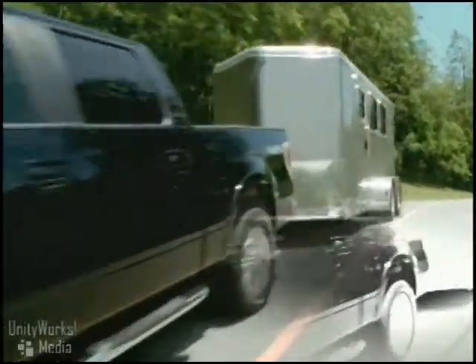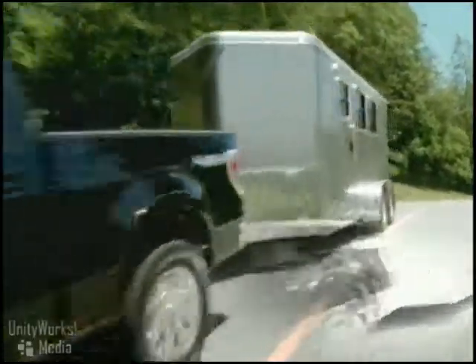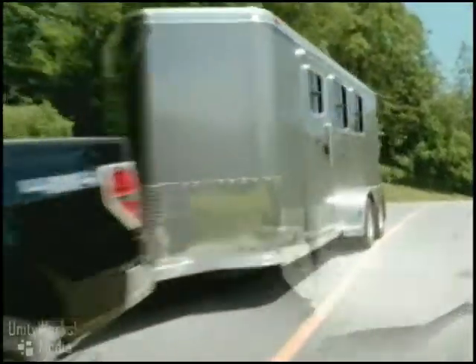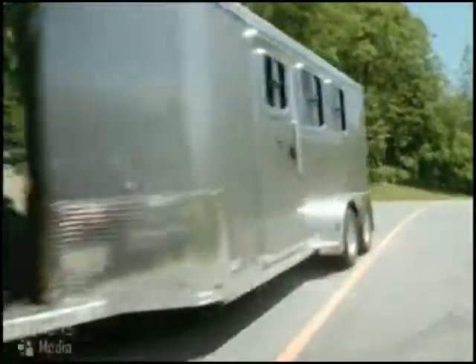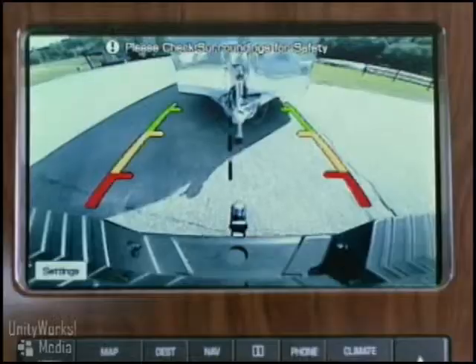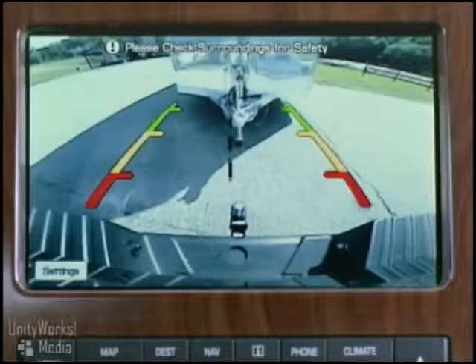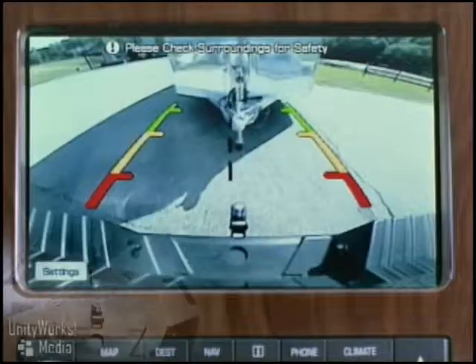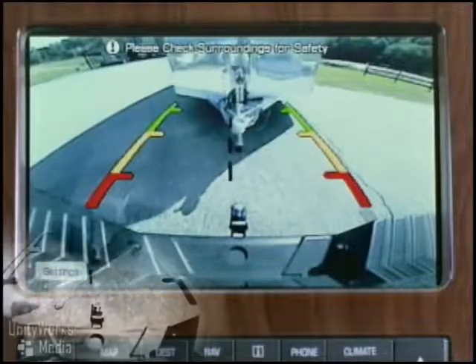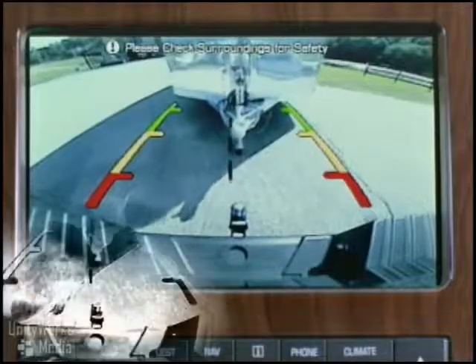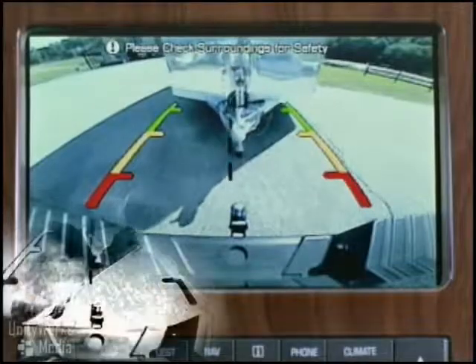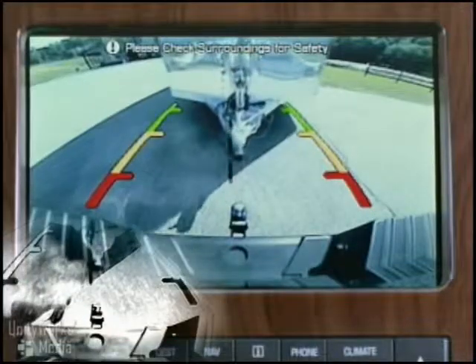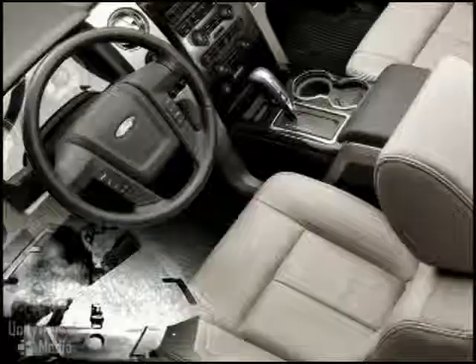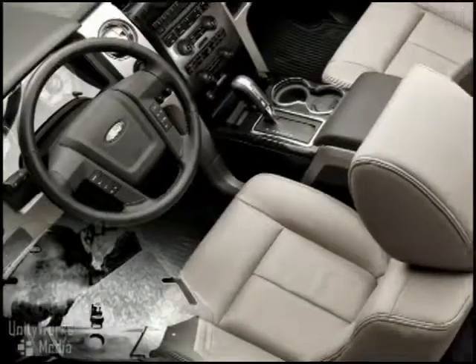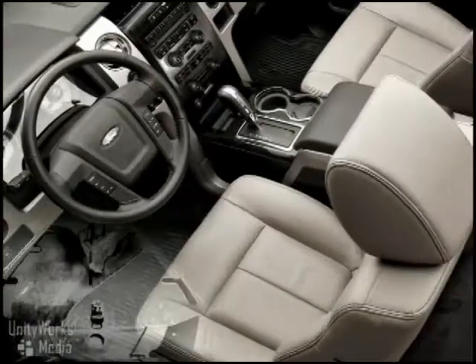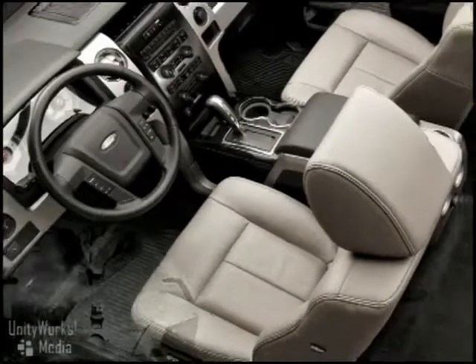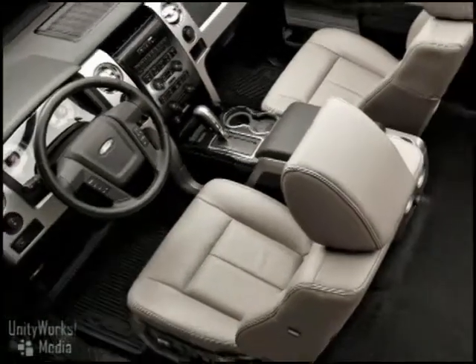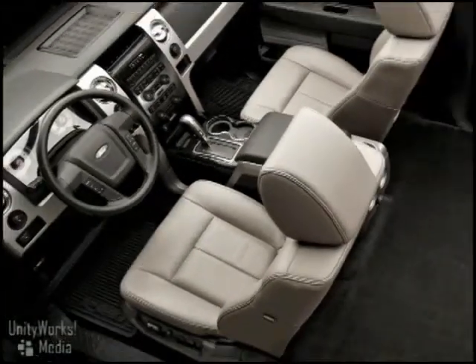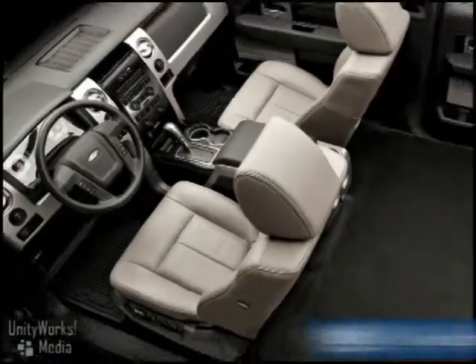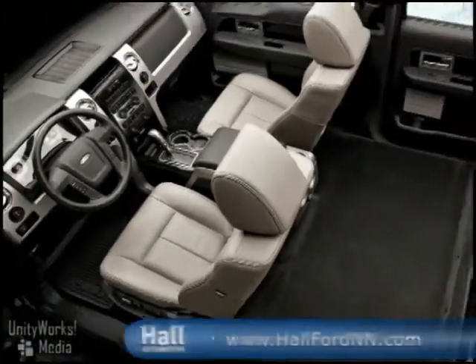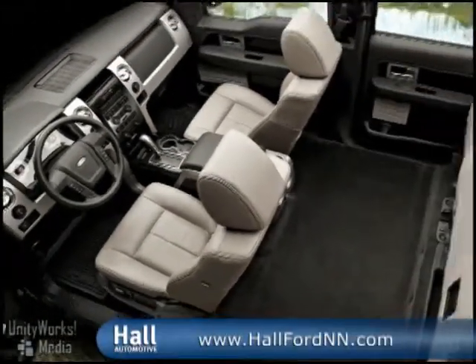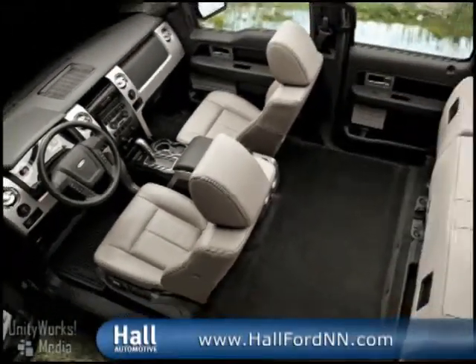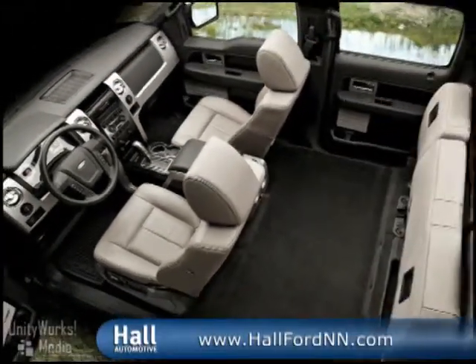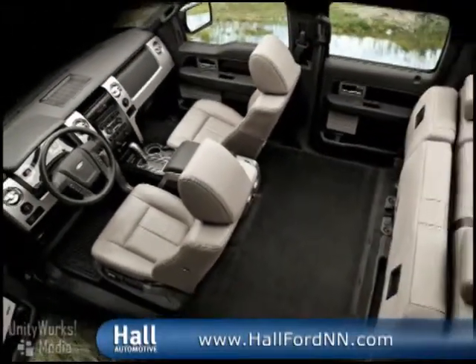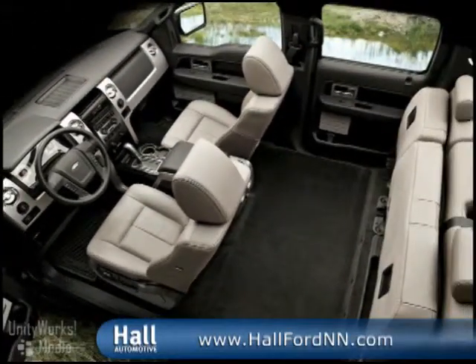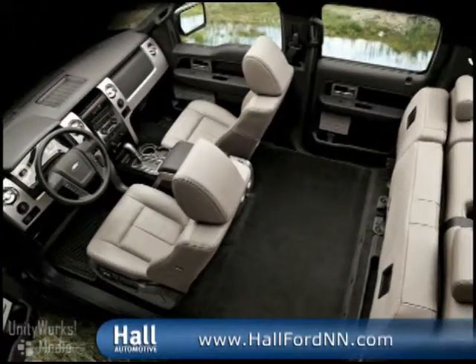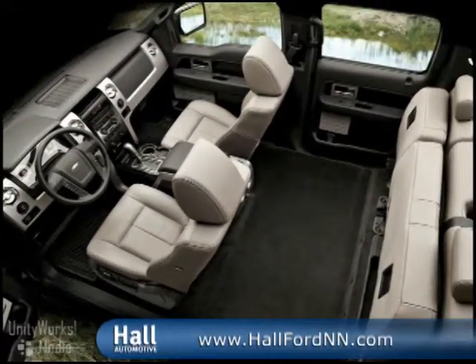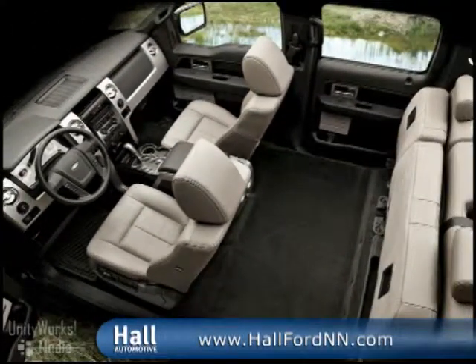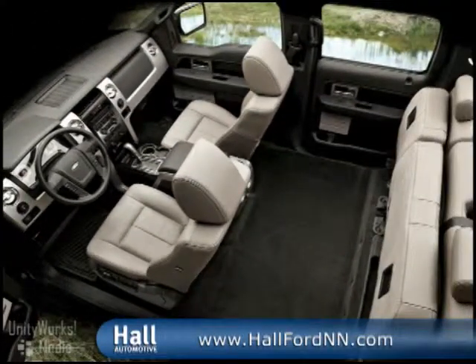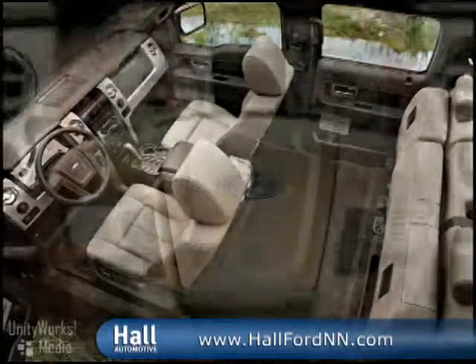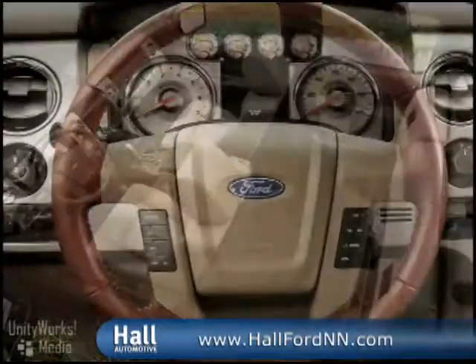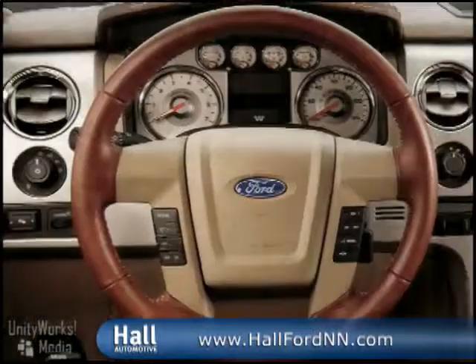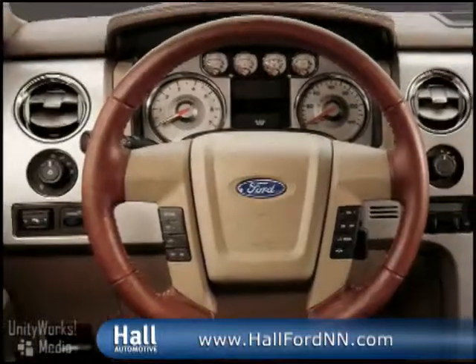The new 2009 F-150 SuperCrew offers more rear-seat compartment room, visibility, flexibility, and cargo space than ever before.